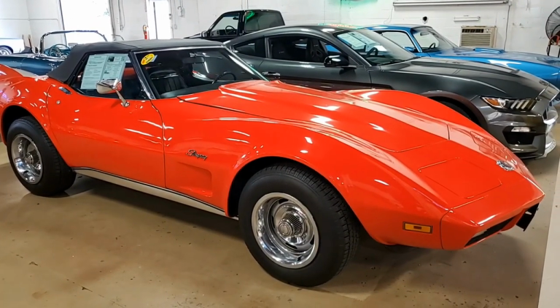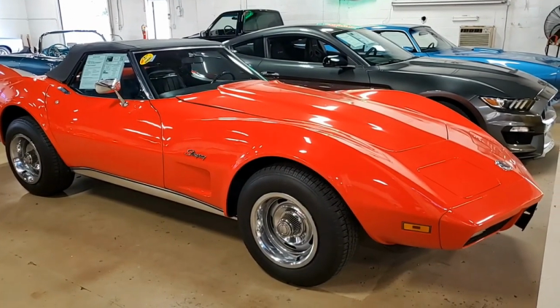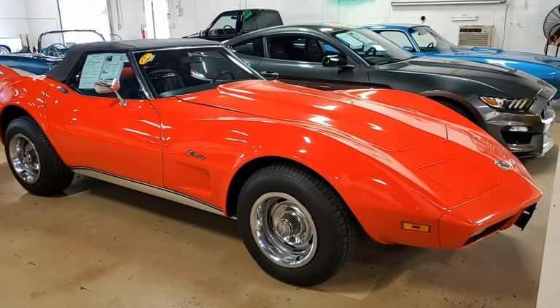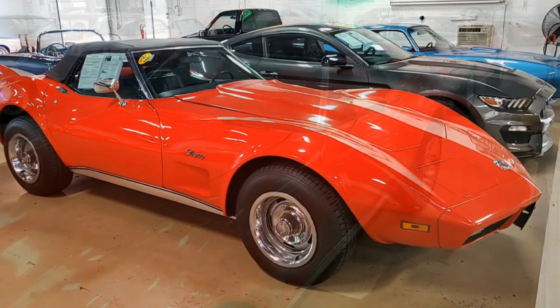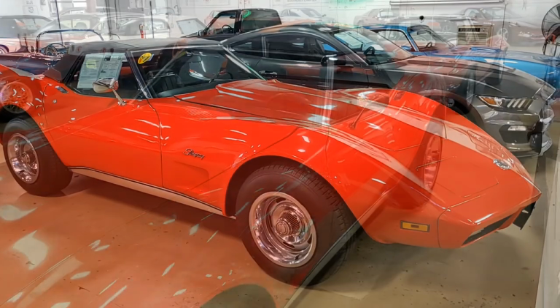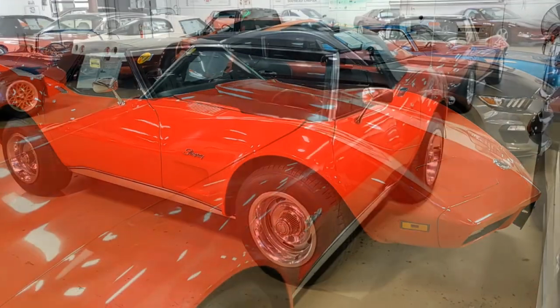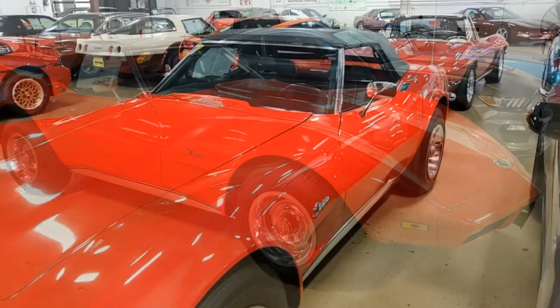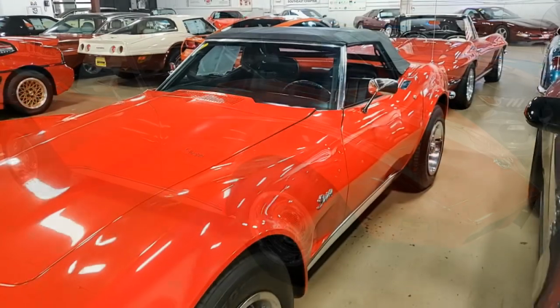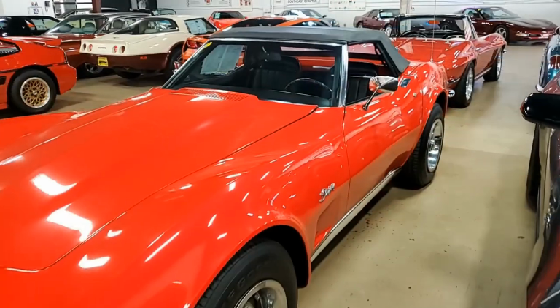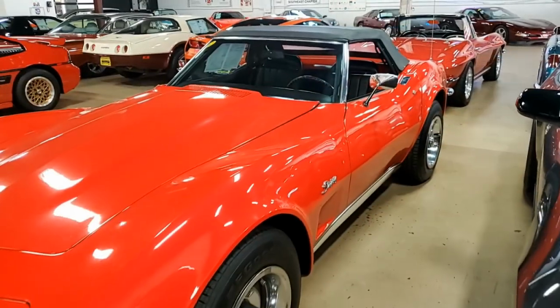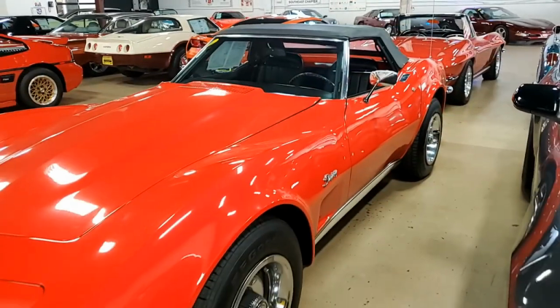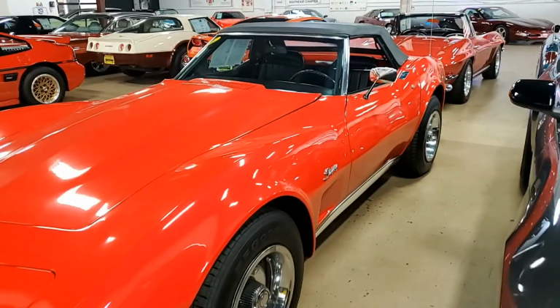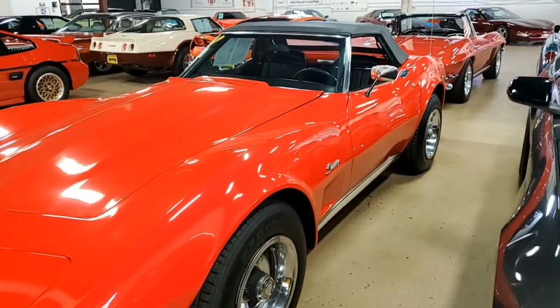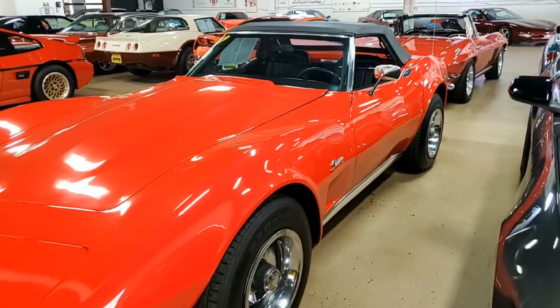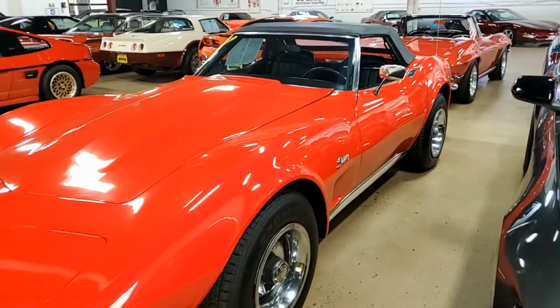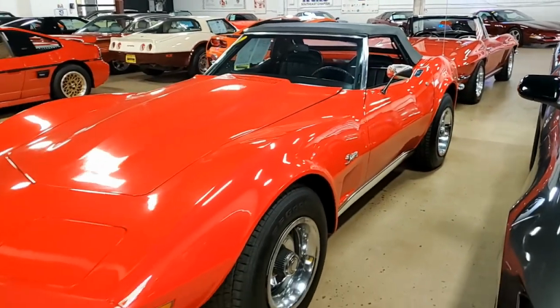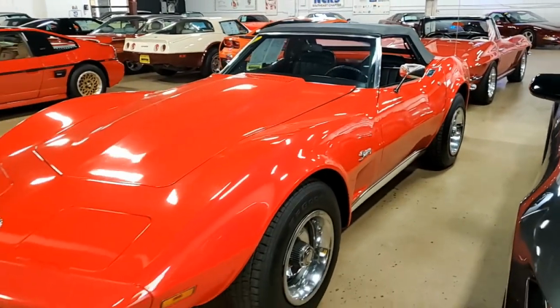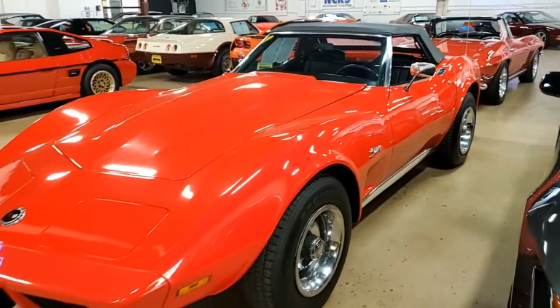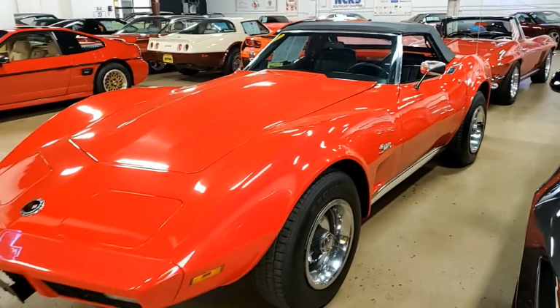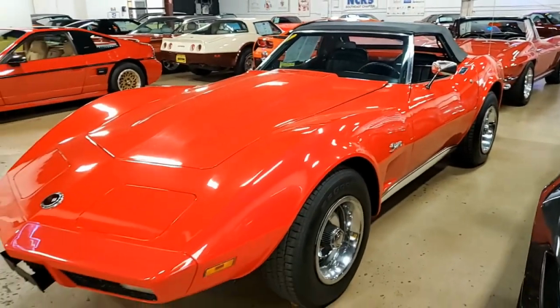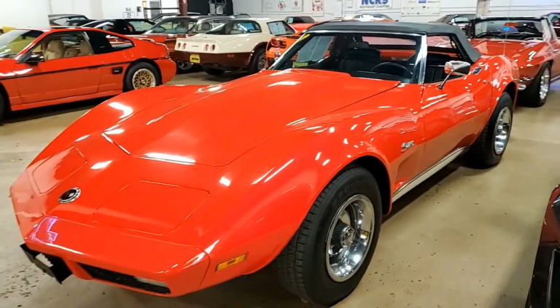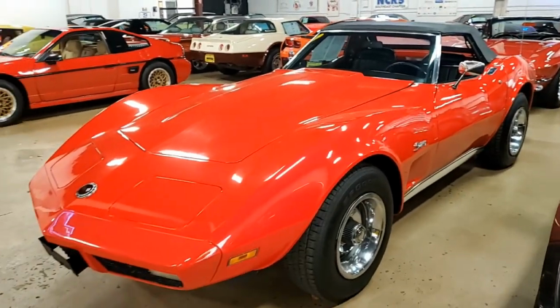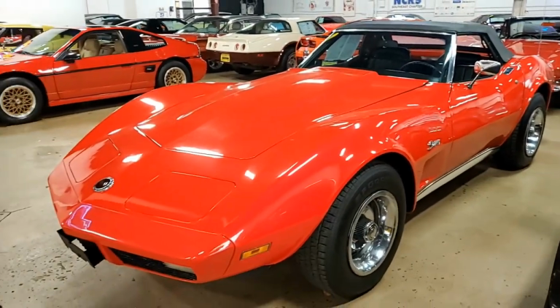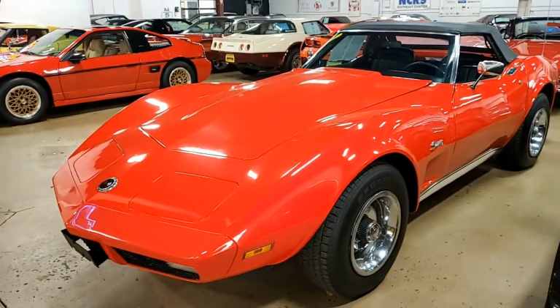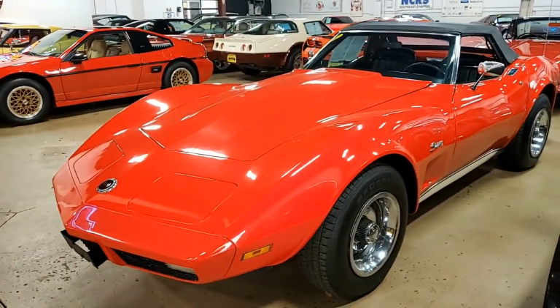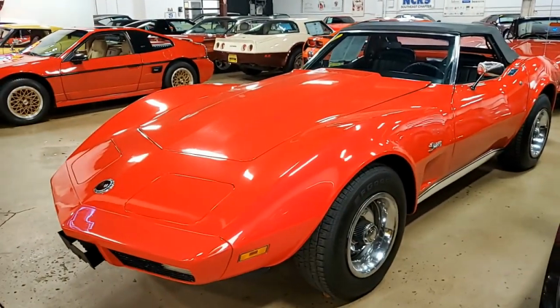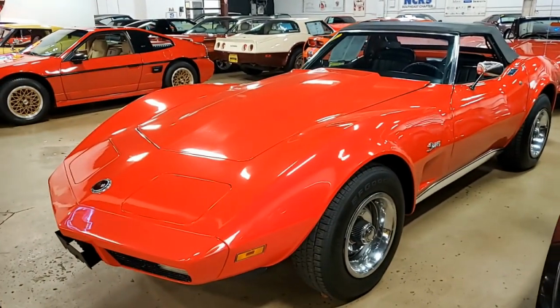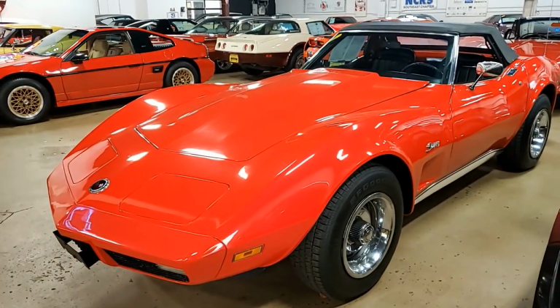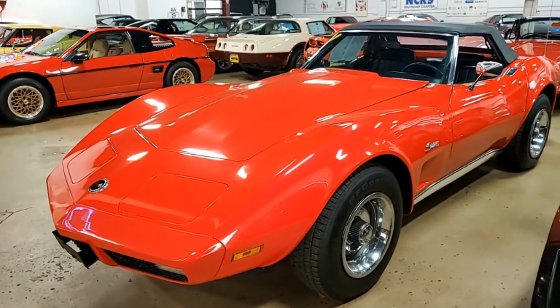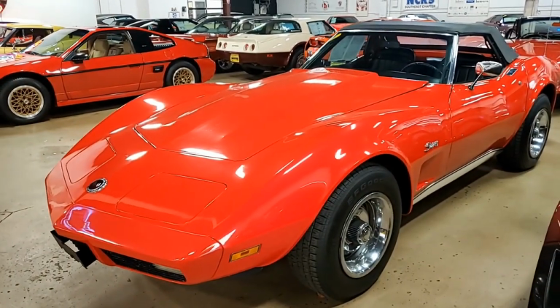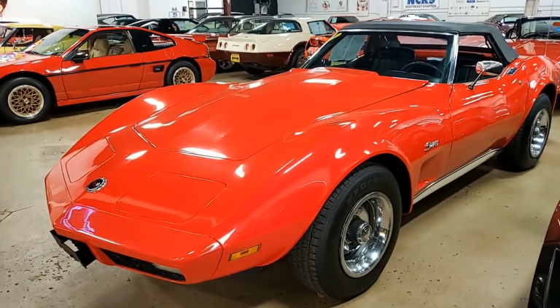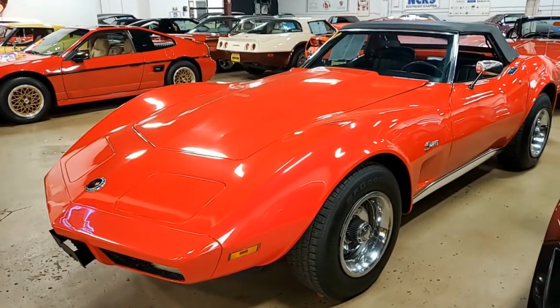Remember, BioVet can ship anywhere in the United States and you'll find it to be less expensive than you would have ever imagined.